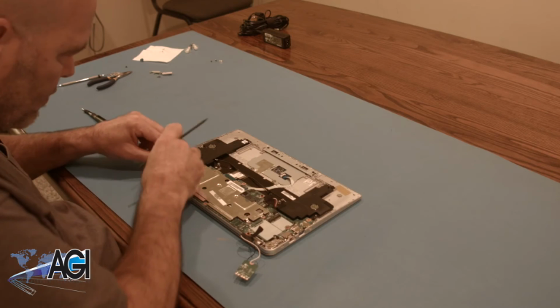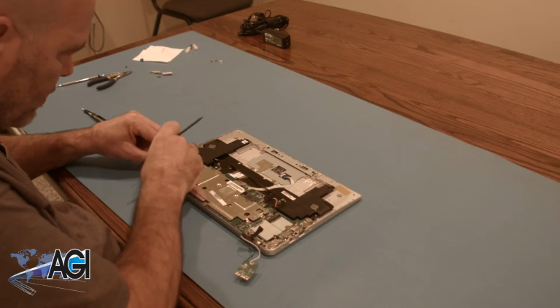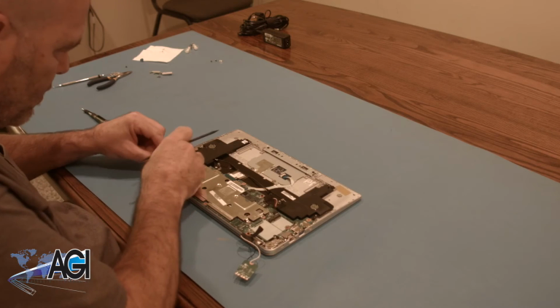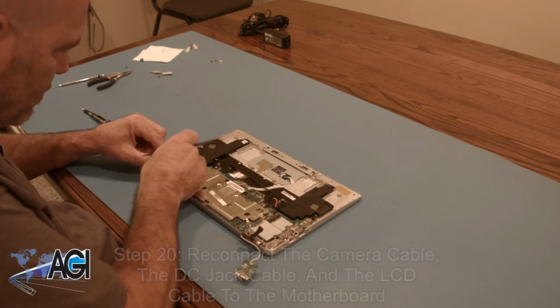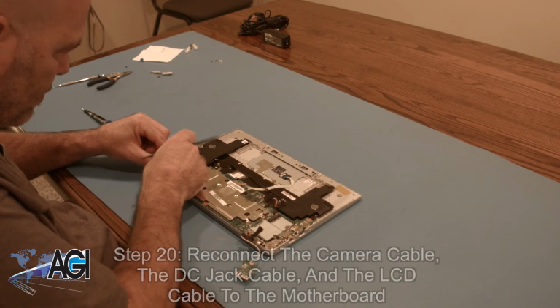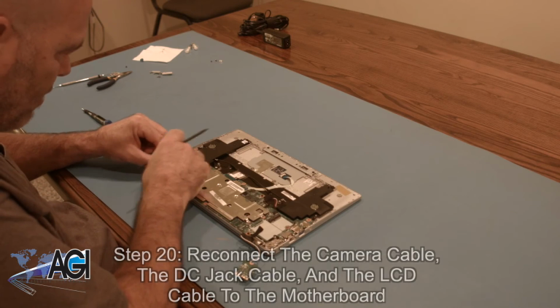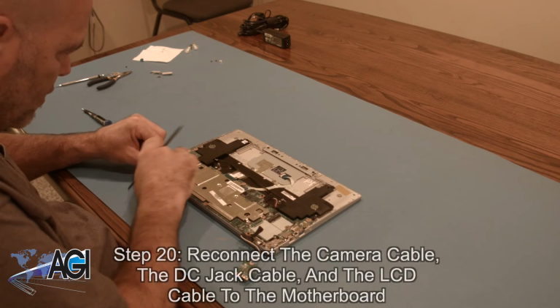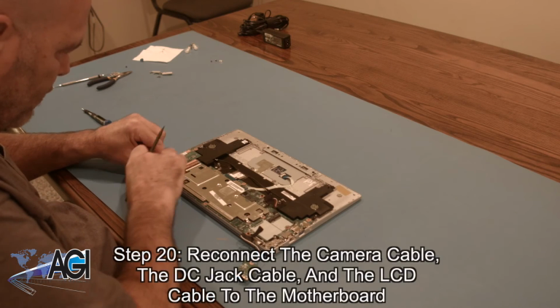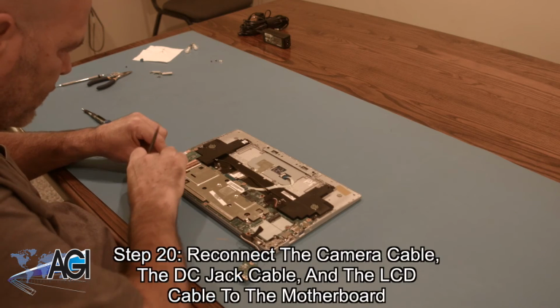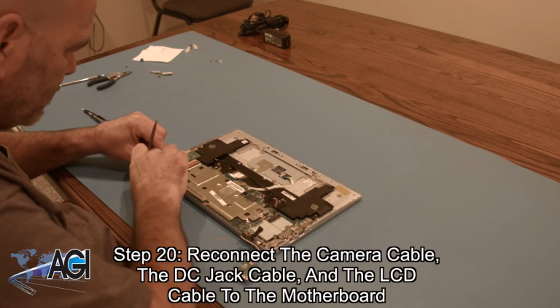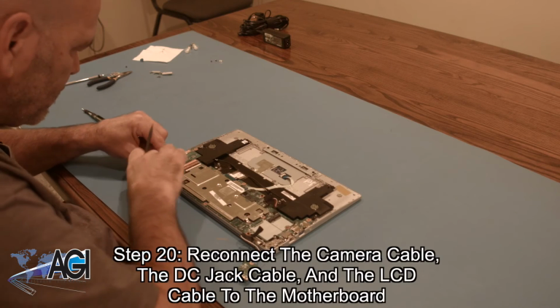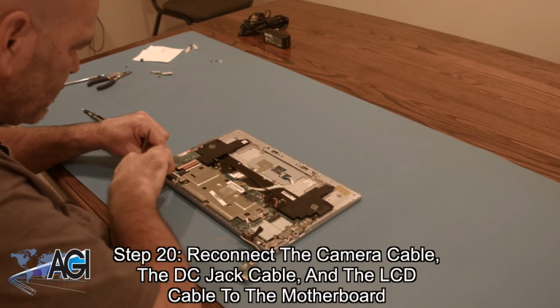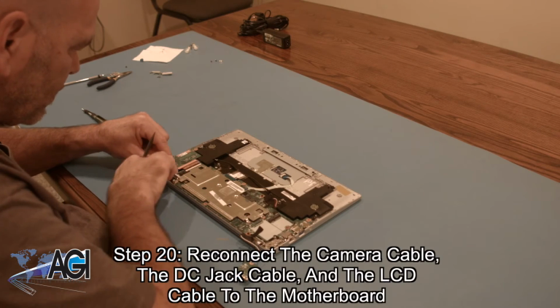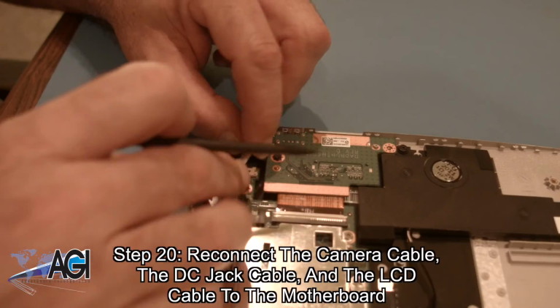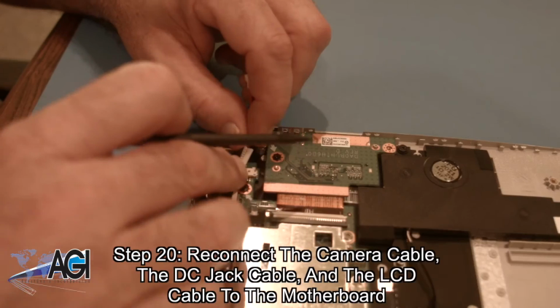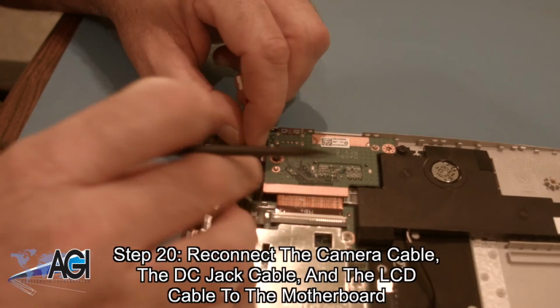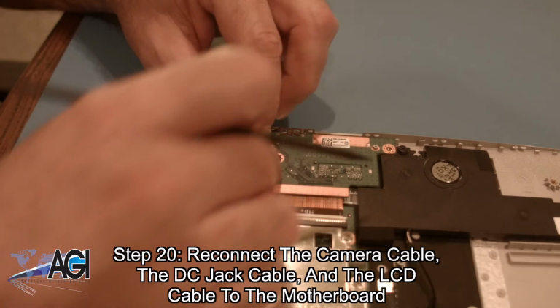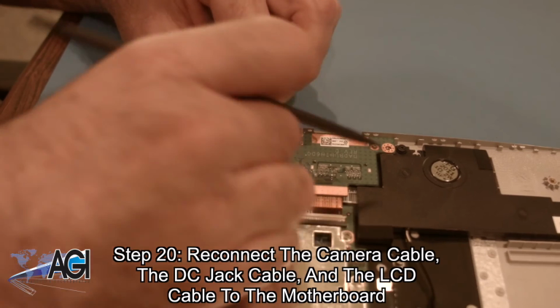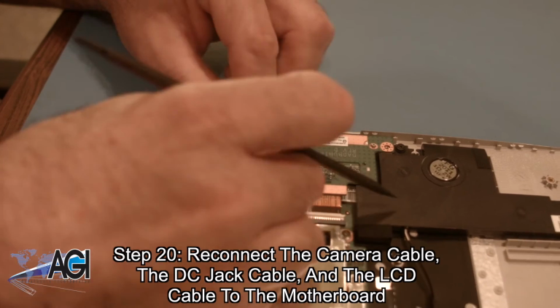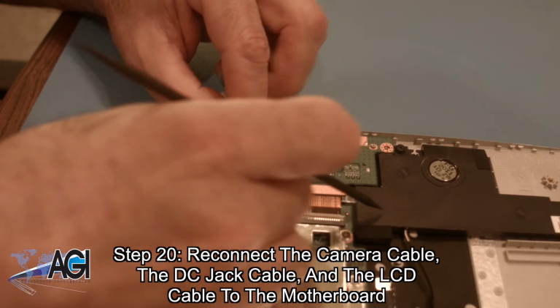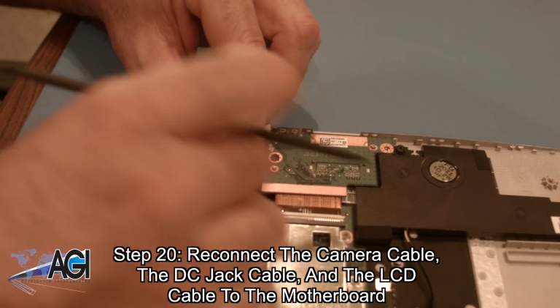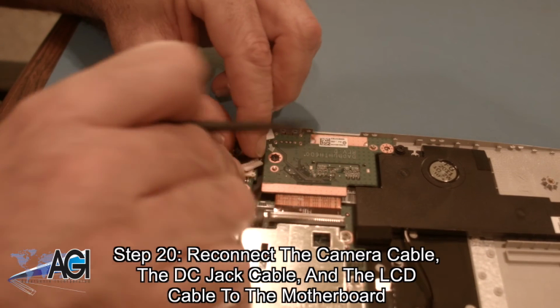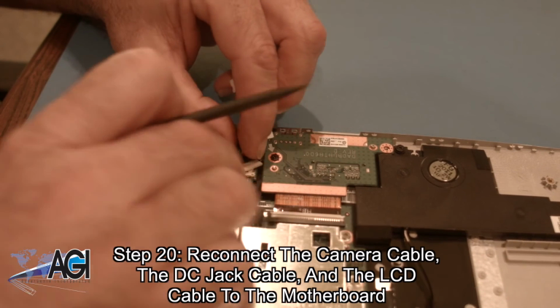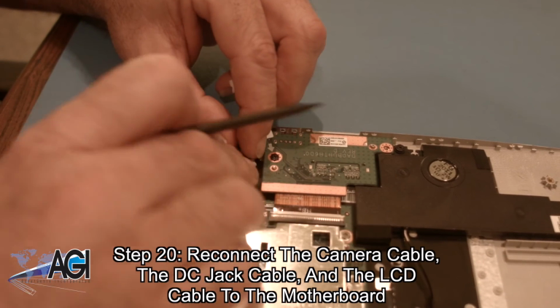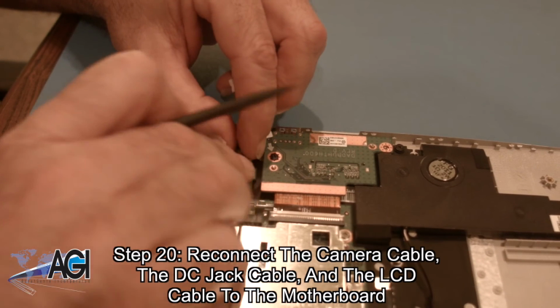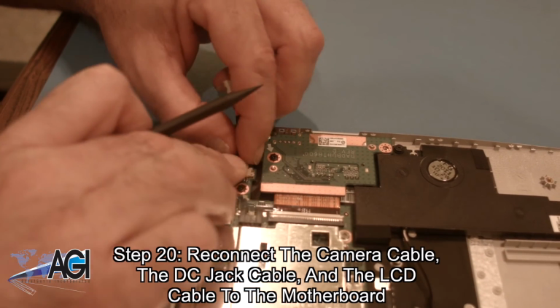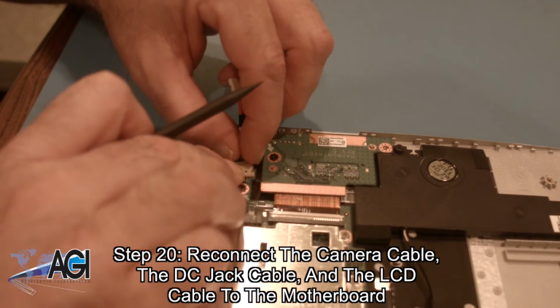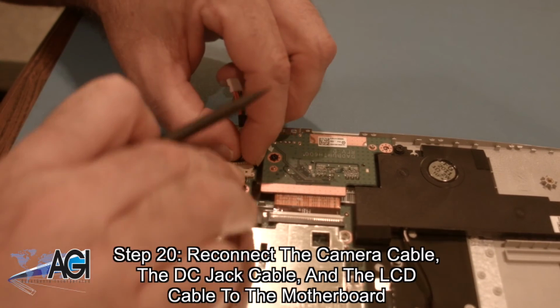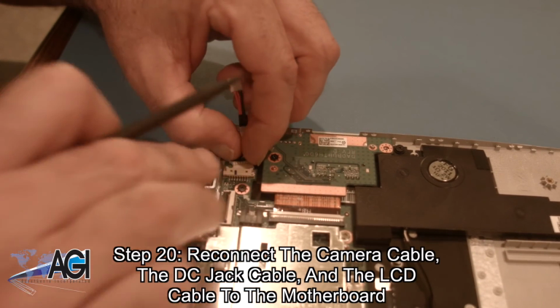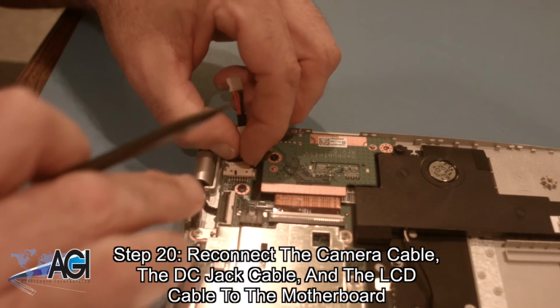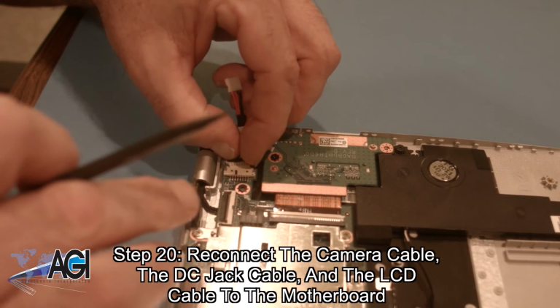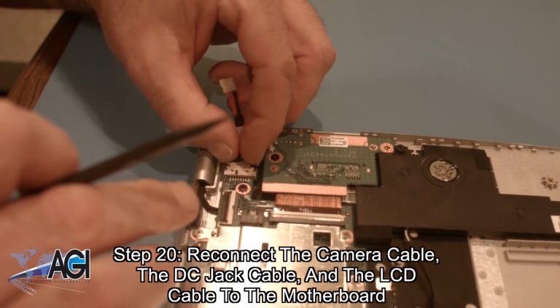Now, you will reconnect the camera cable, the DC jack cable, and the LCD cable to the motherboard.